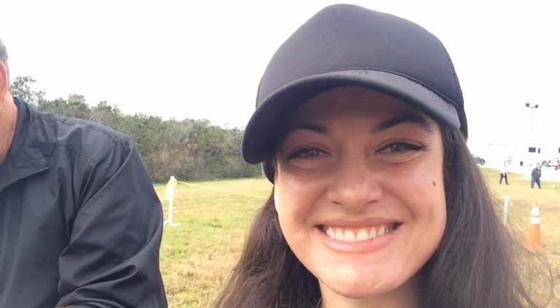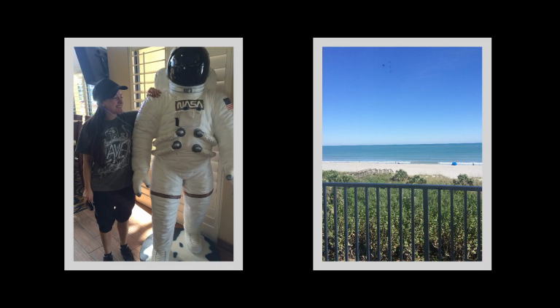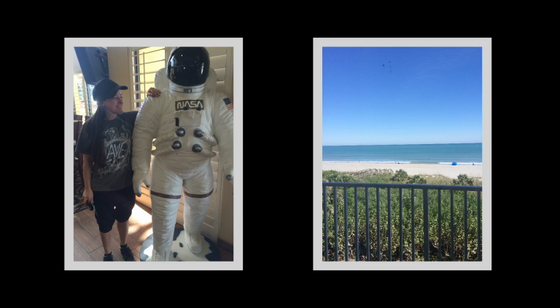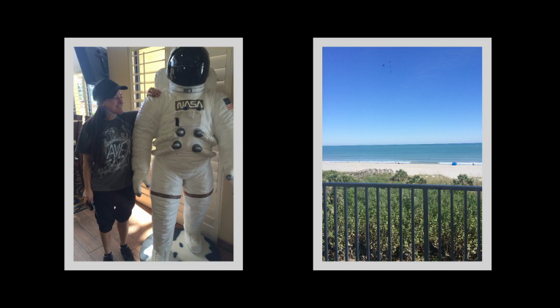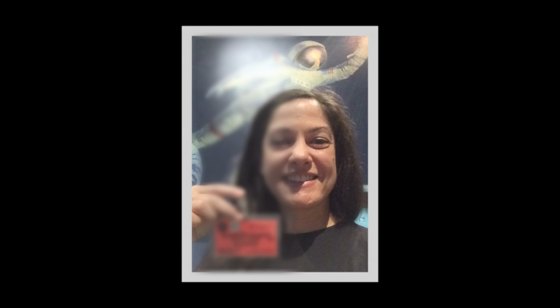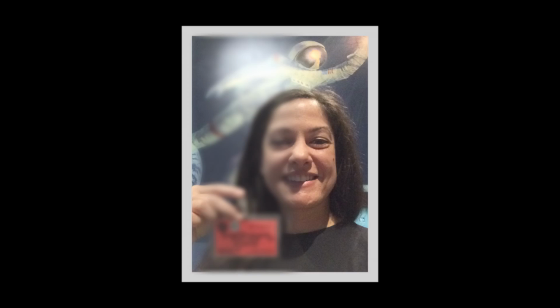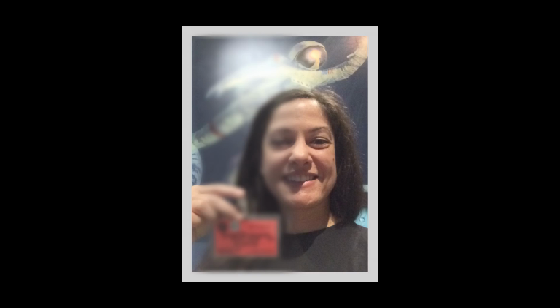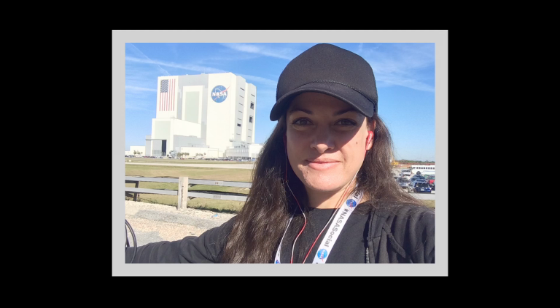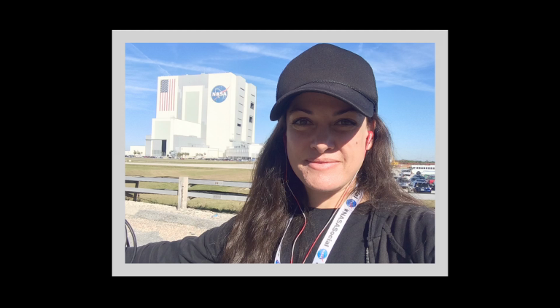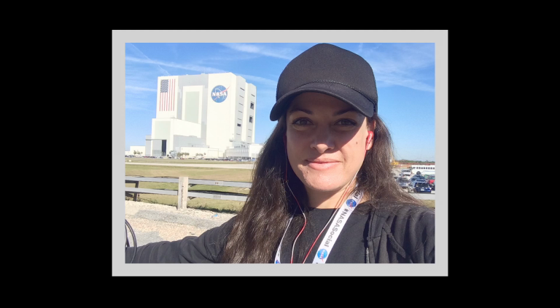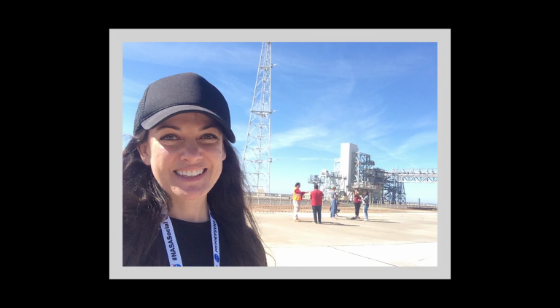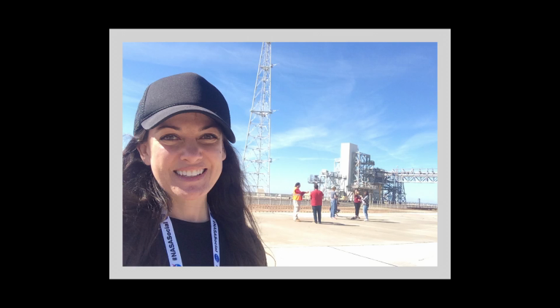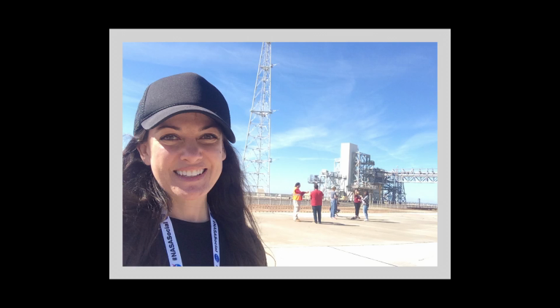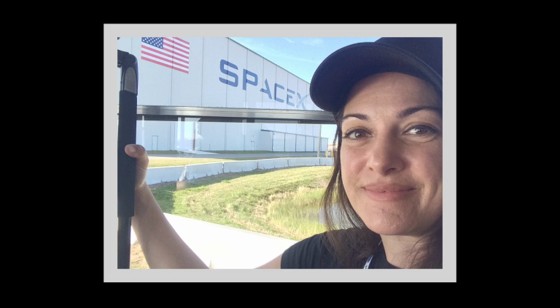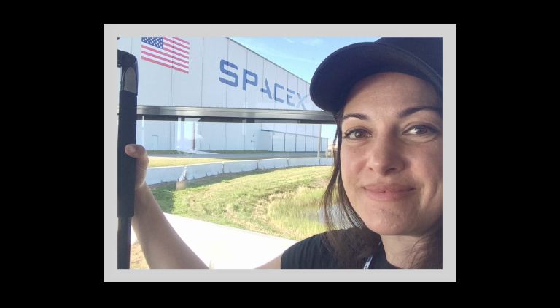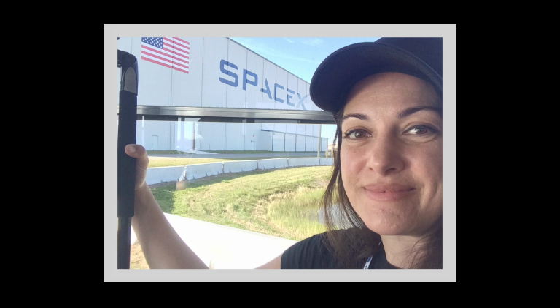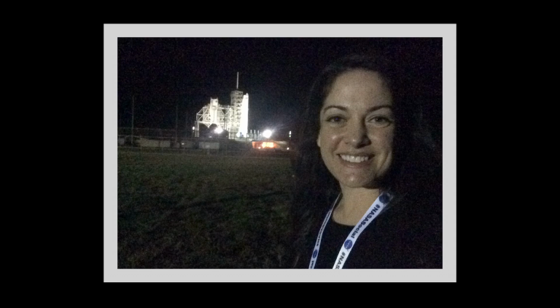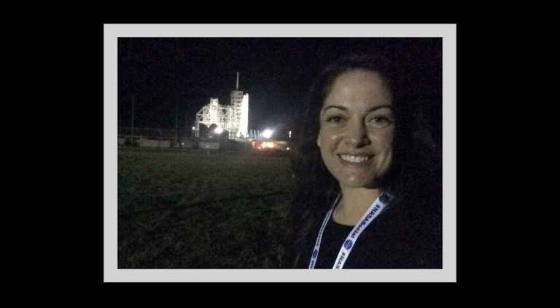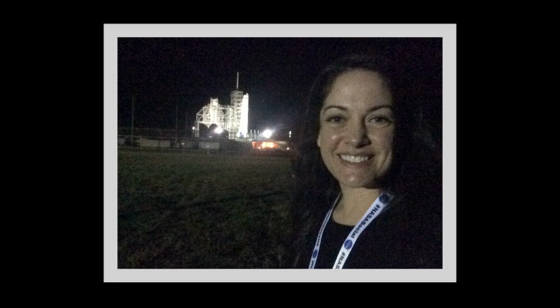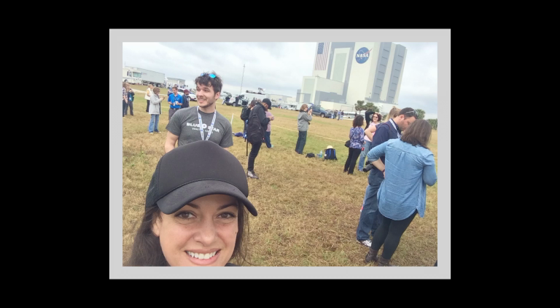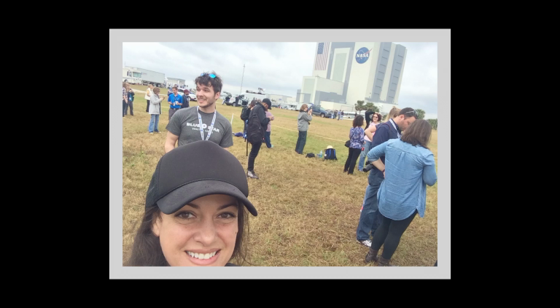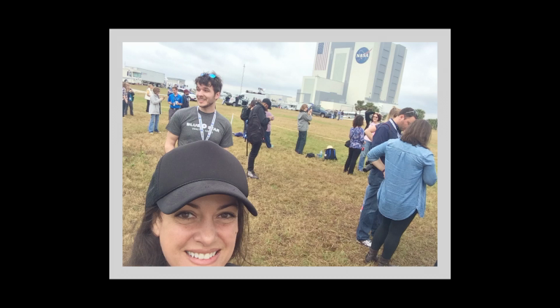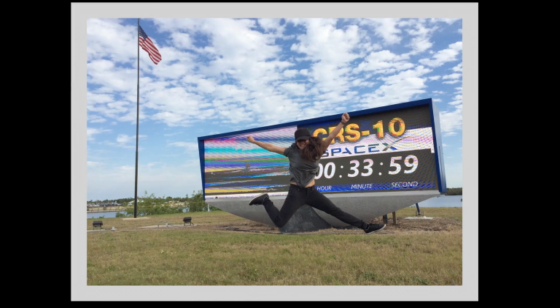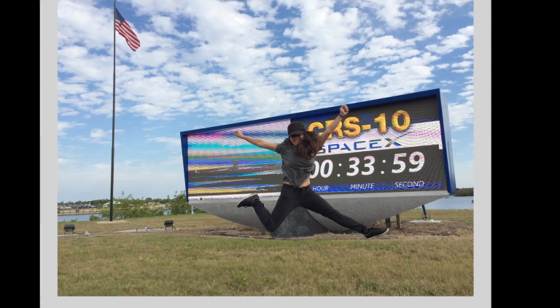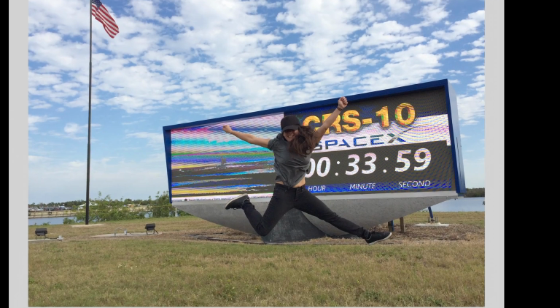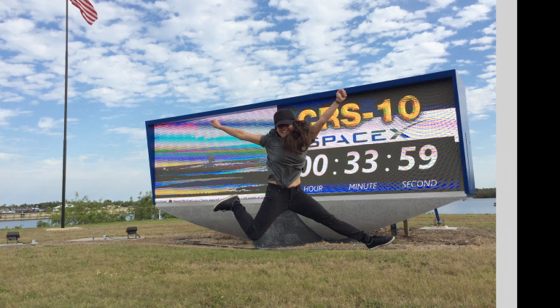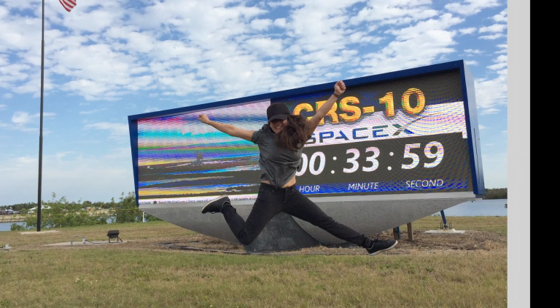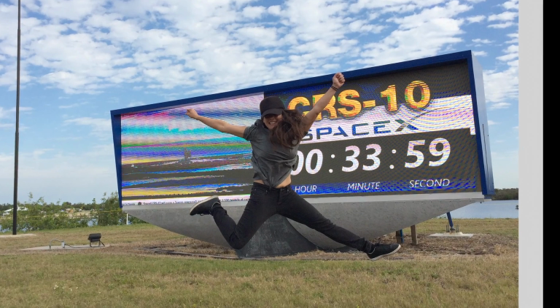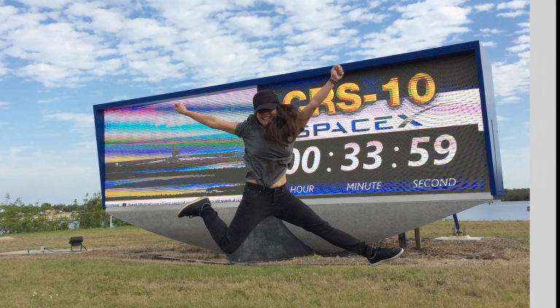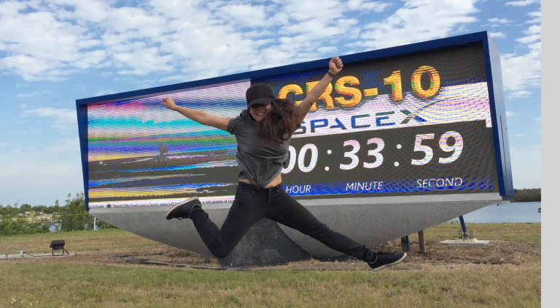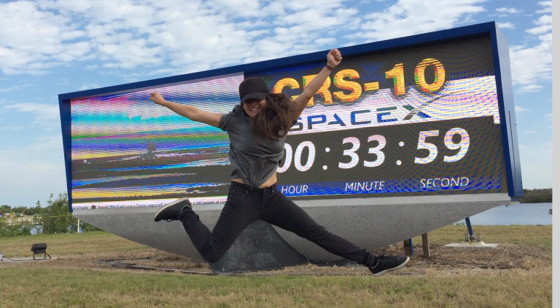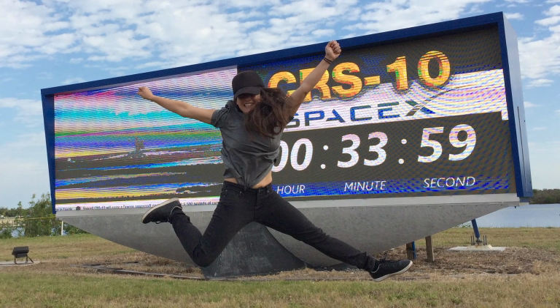Wow! So that was my first rocket launch. I can't wait for the next — you should catch one too. They're a real blast.